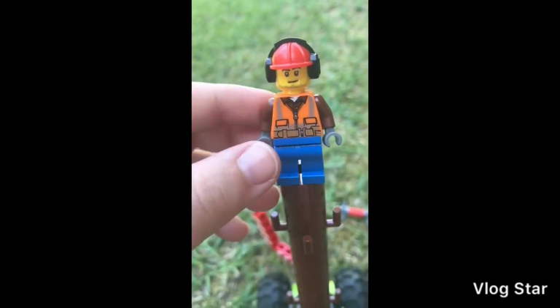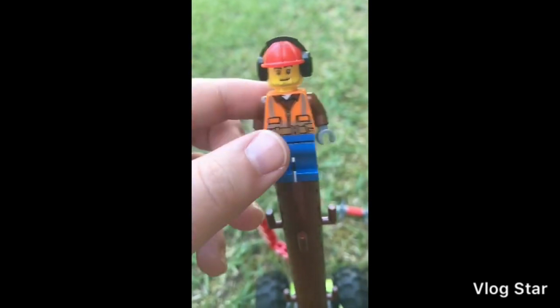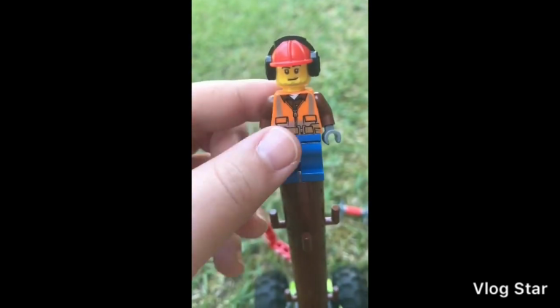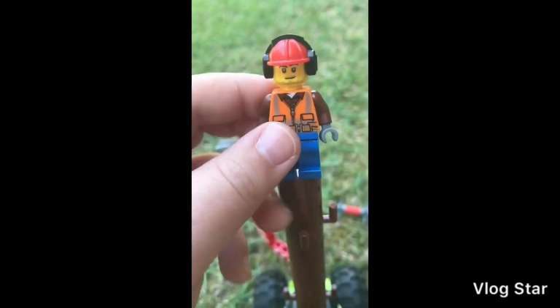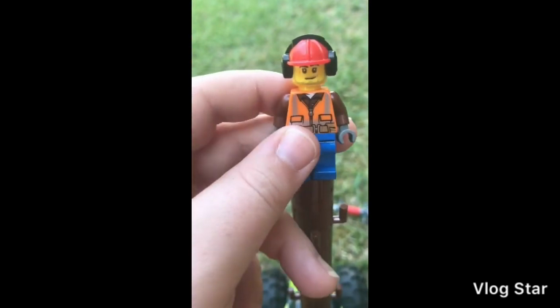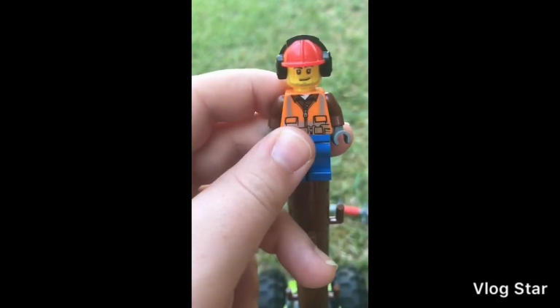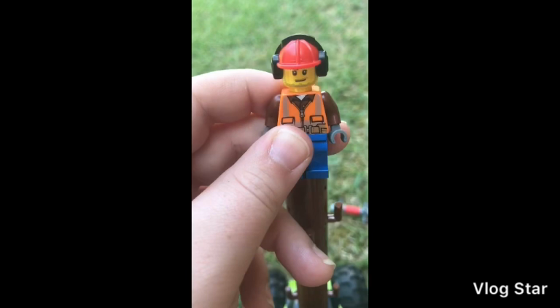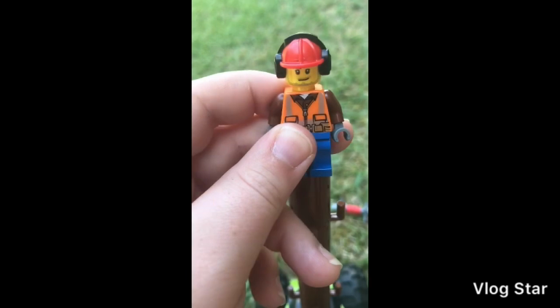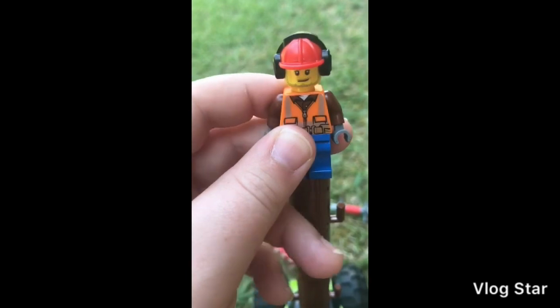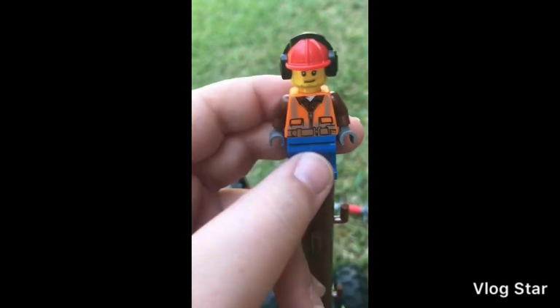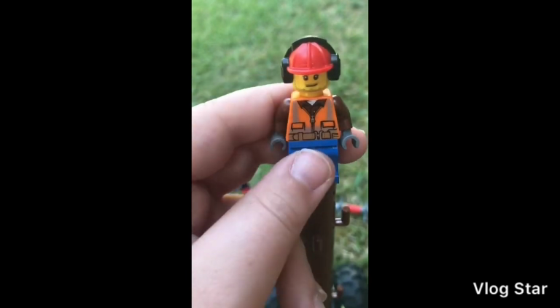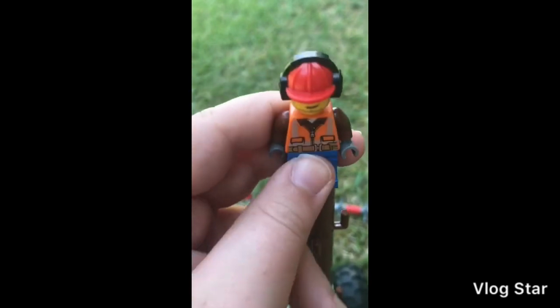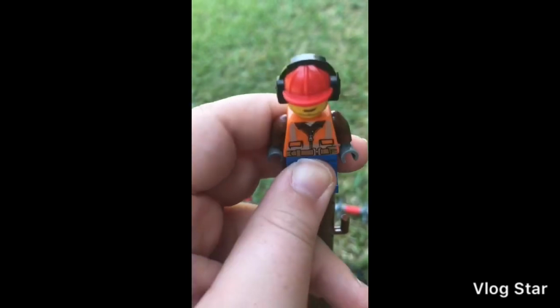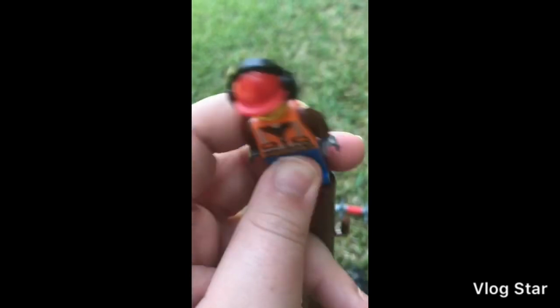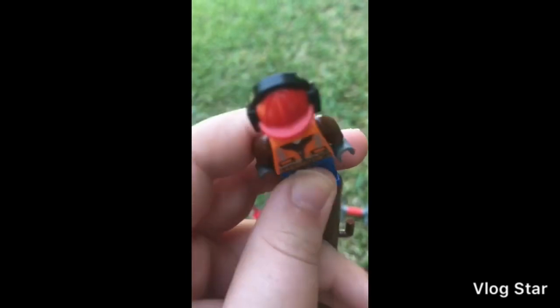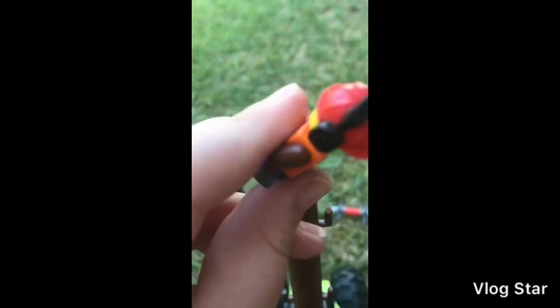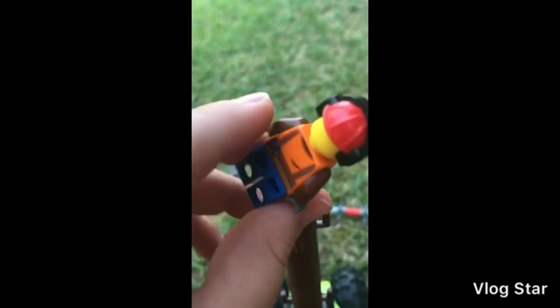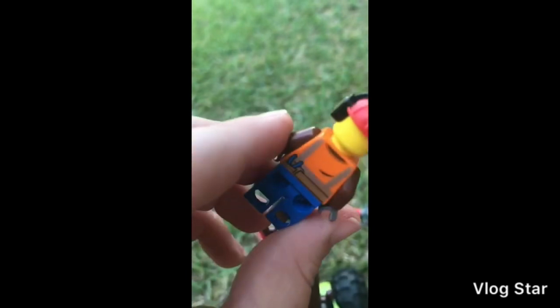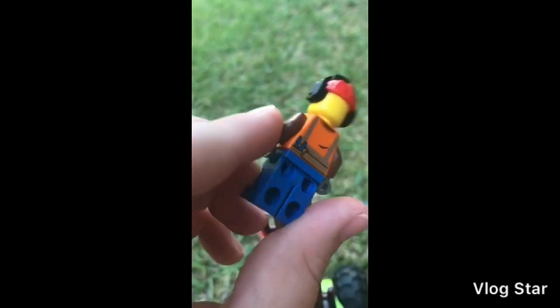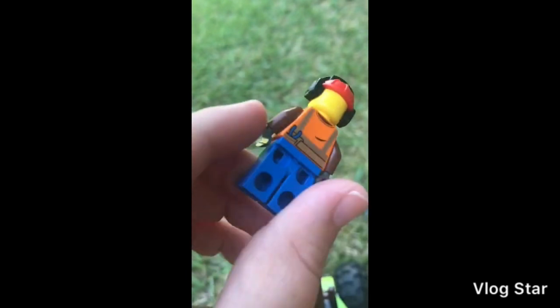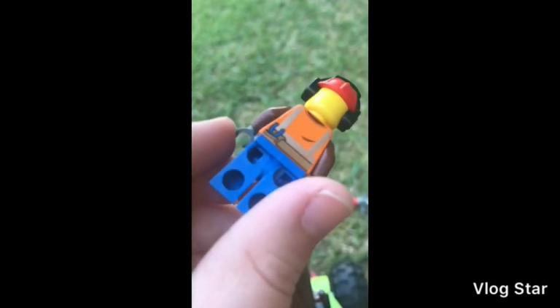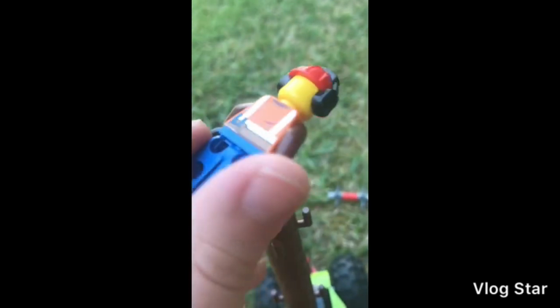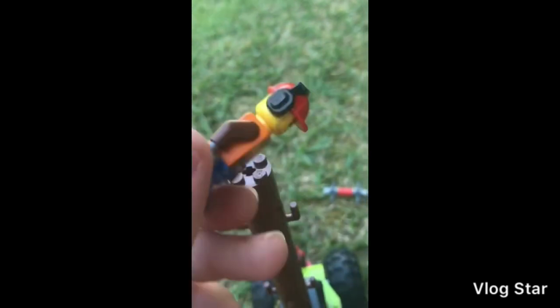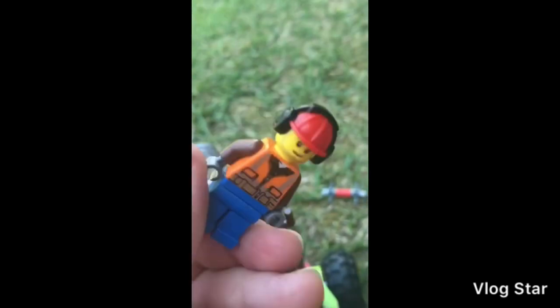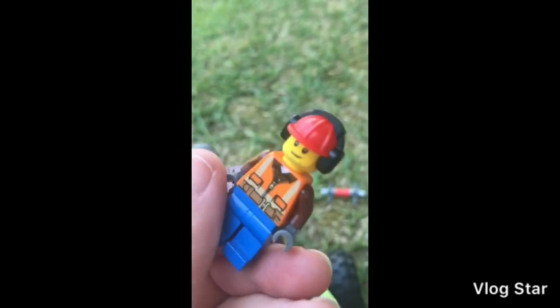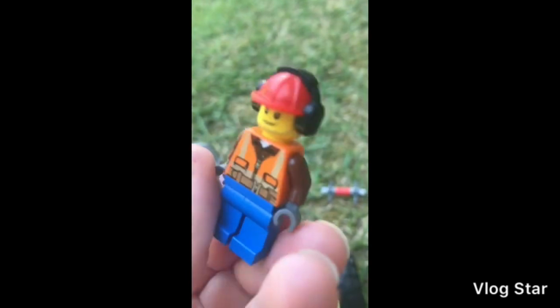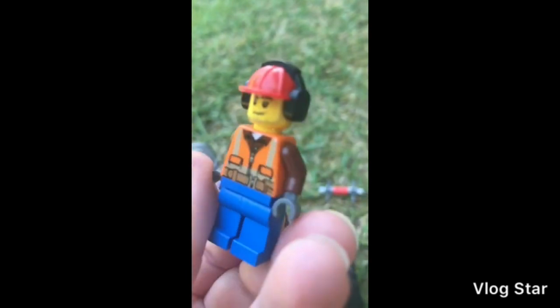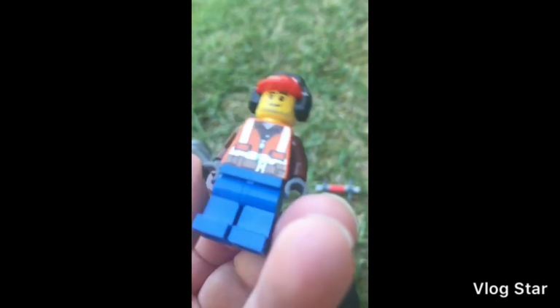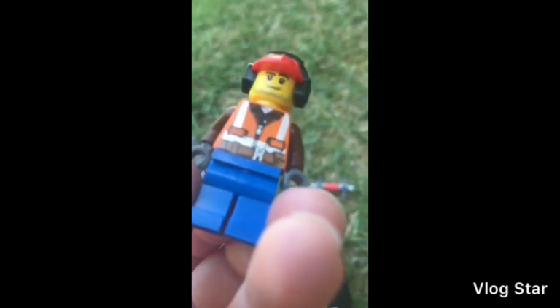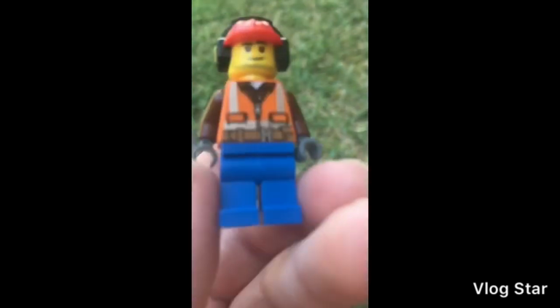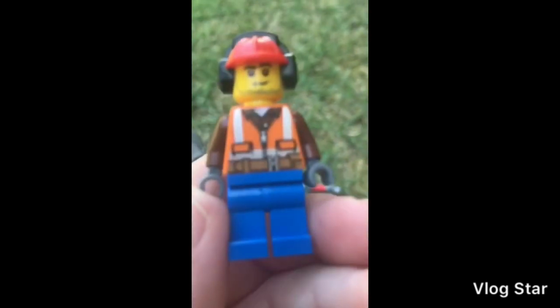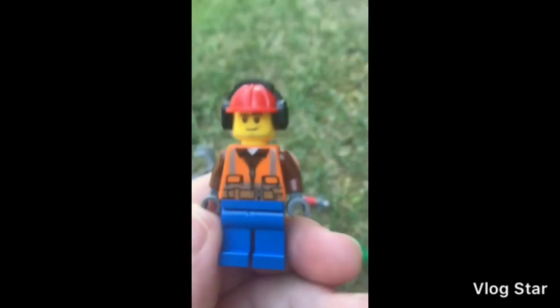The torso is actually a nice print and not a common one that I know of. It has the brown arms.